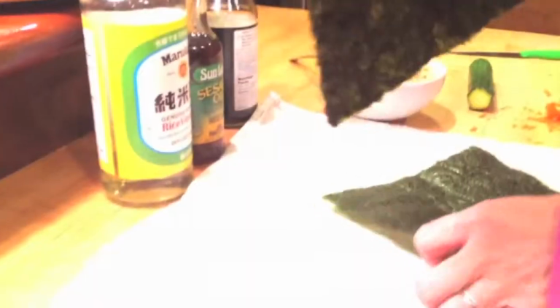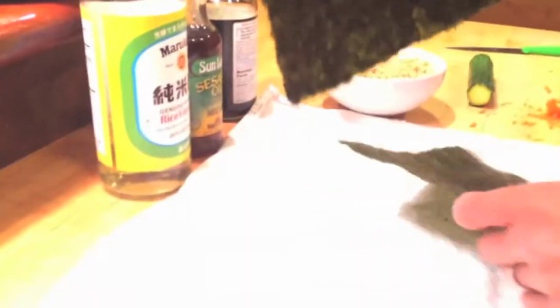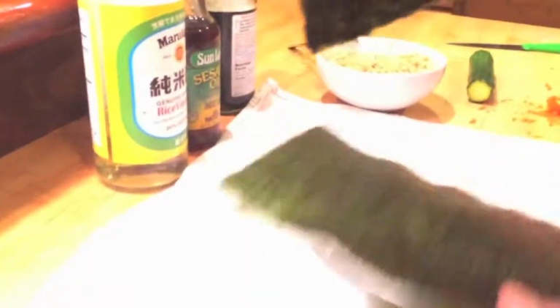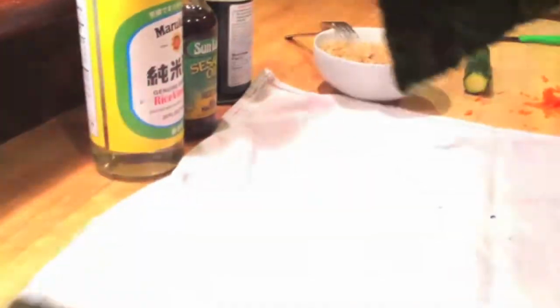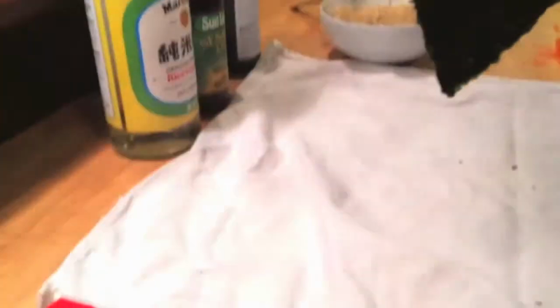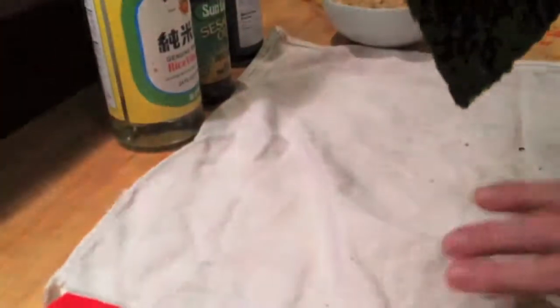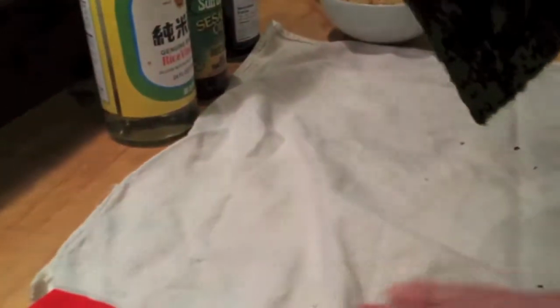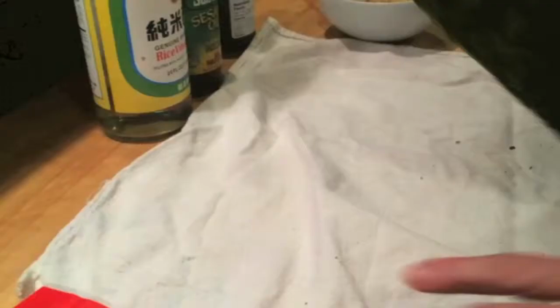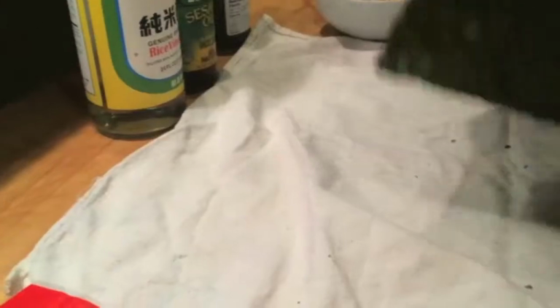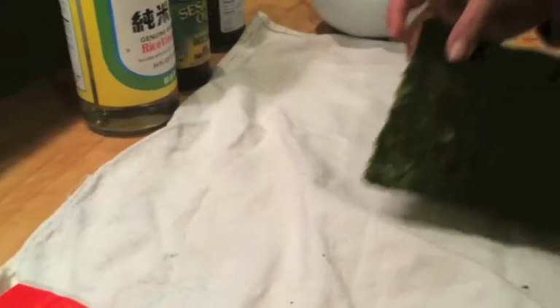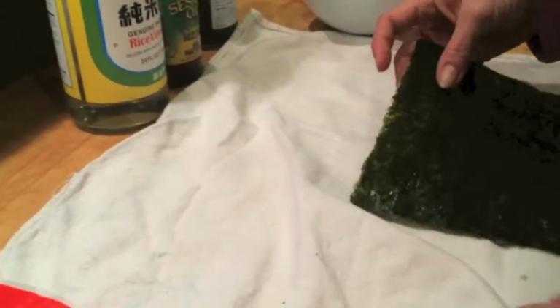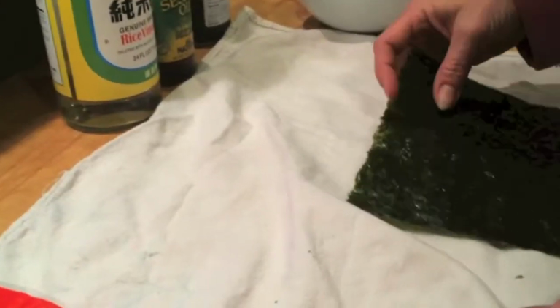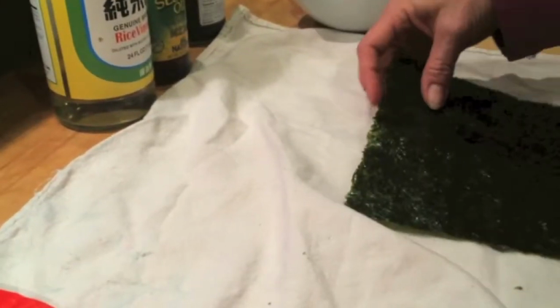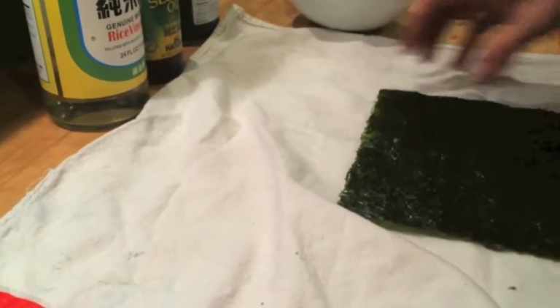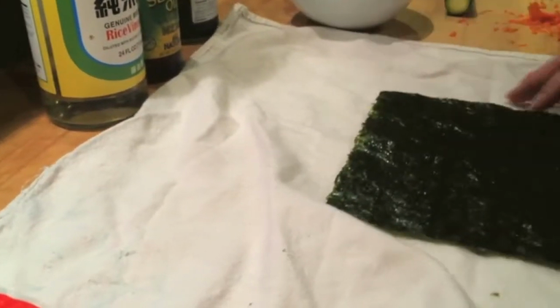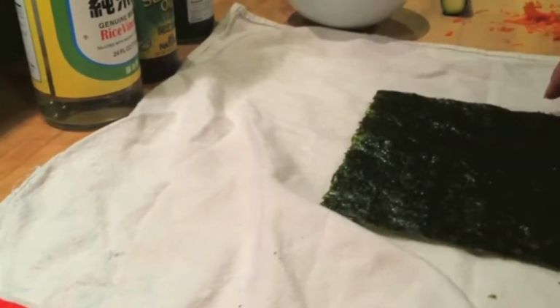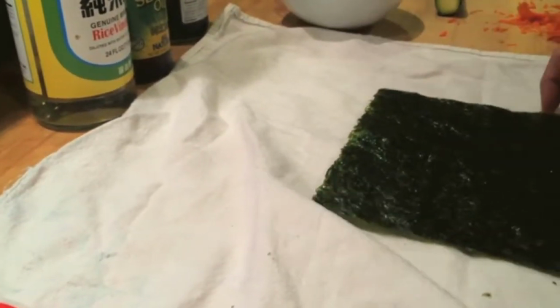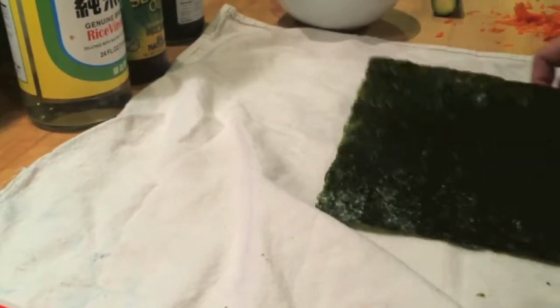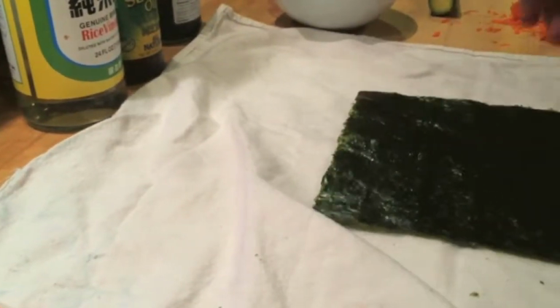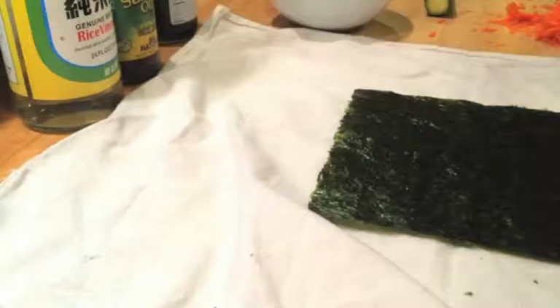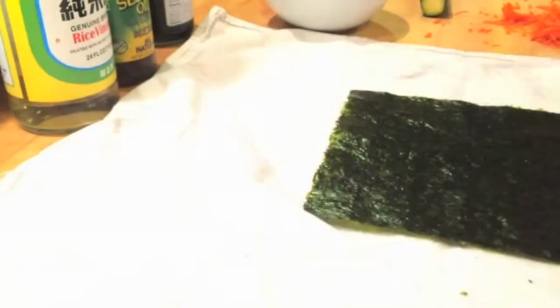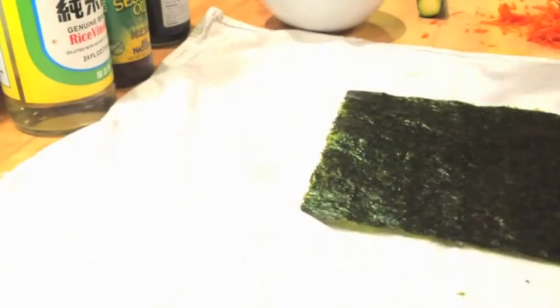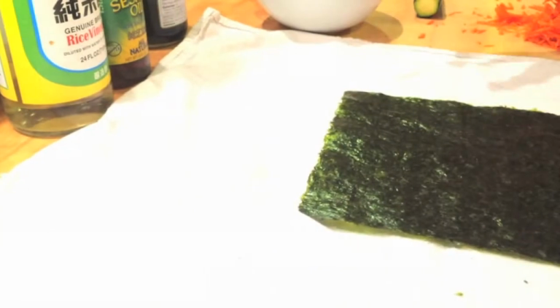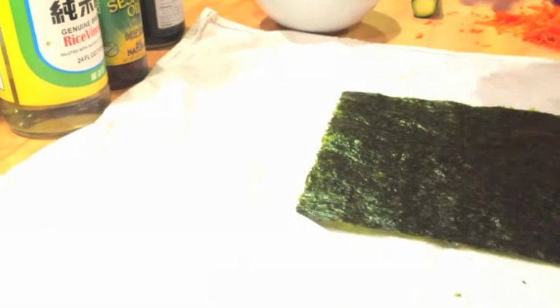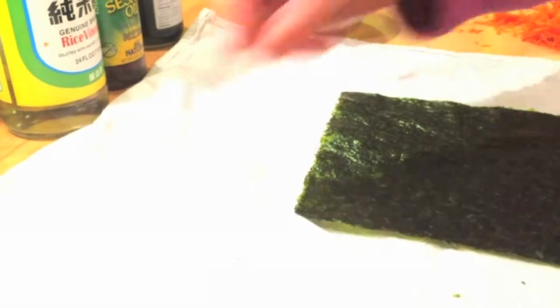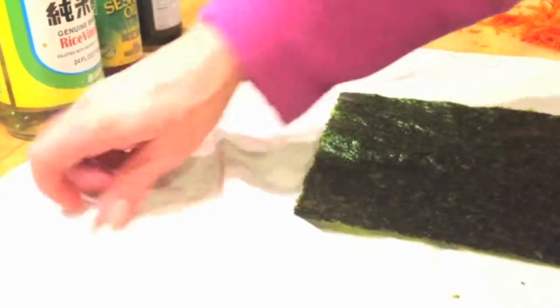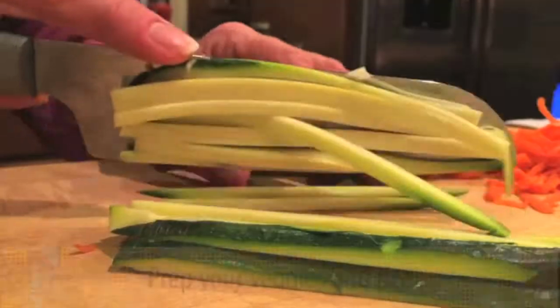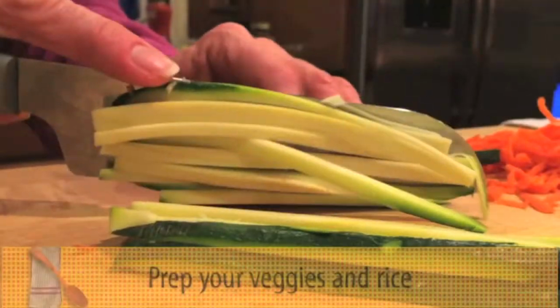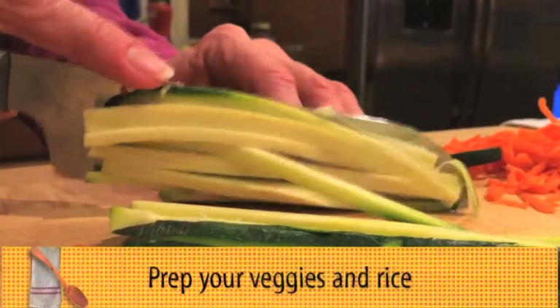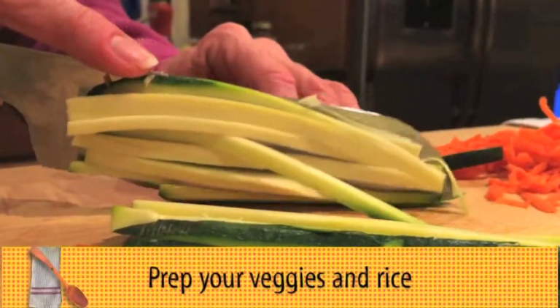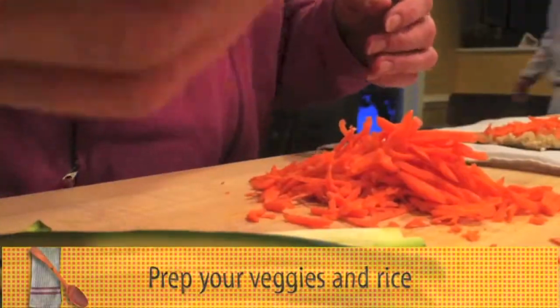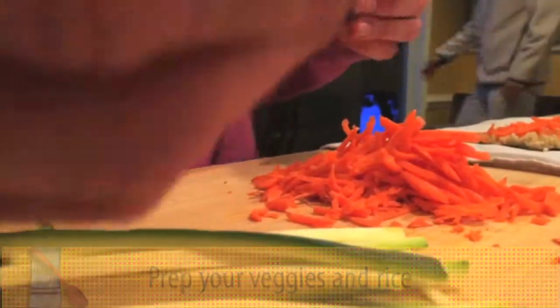Once you have your nori, you don't get it wet or anything. I don't use a sushi mat. Sushi is about texture.